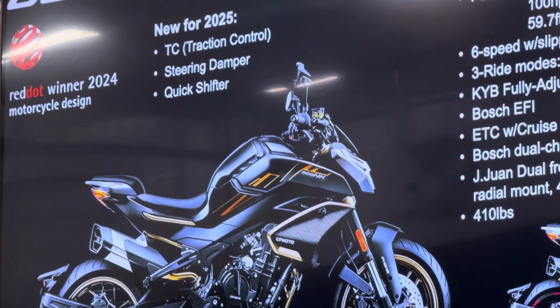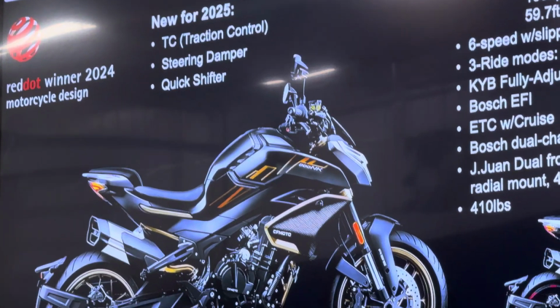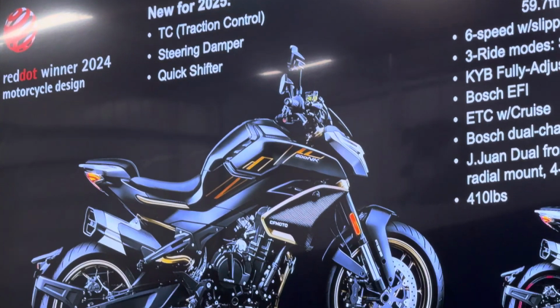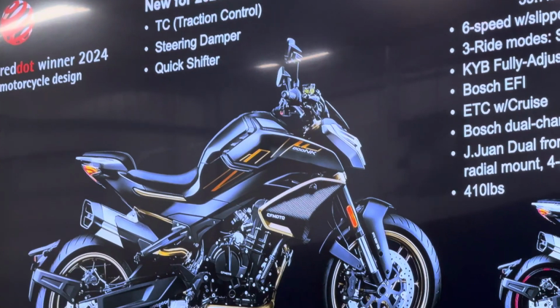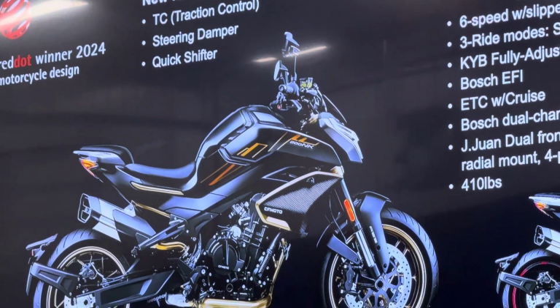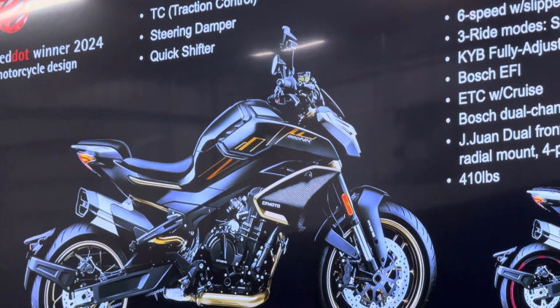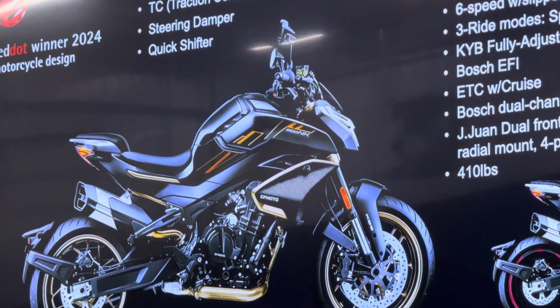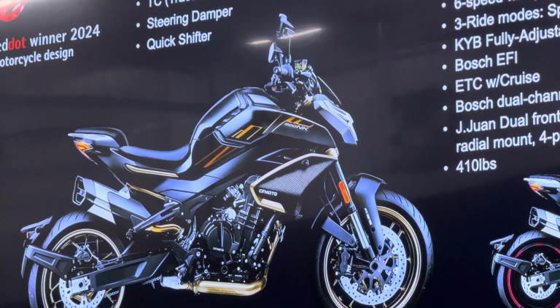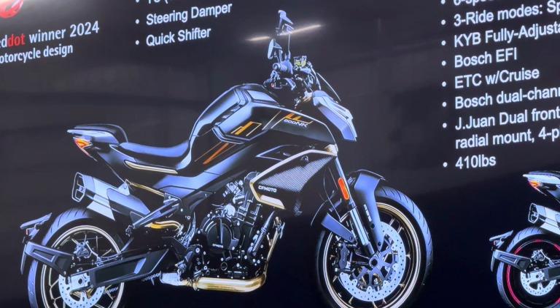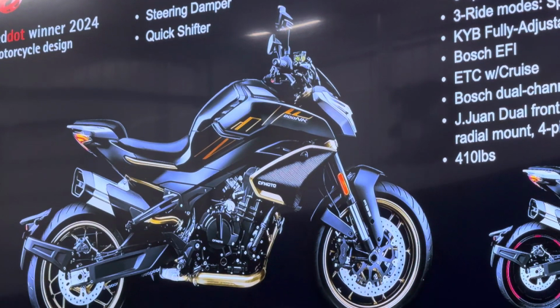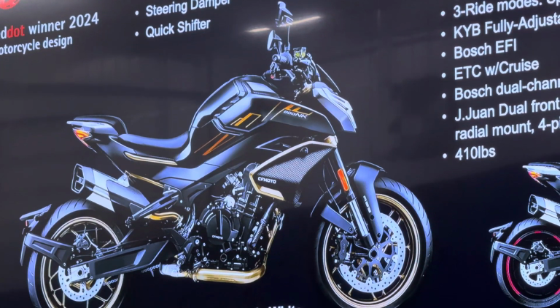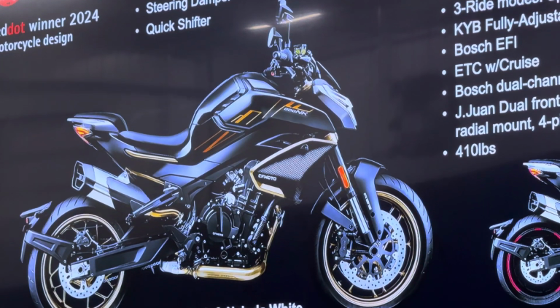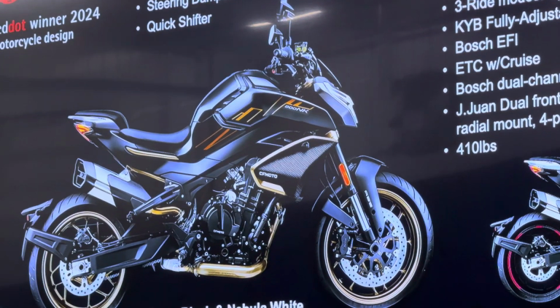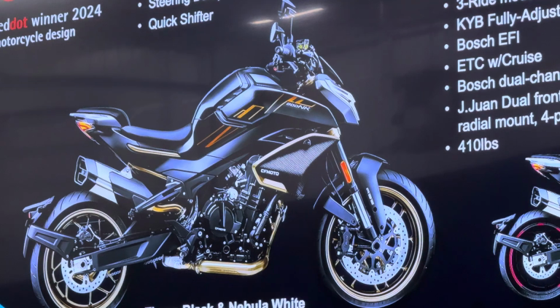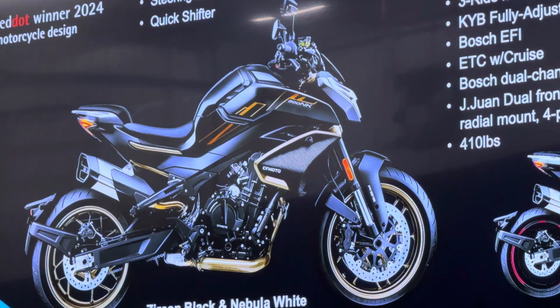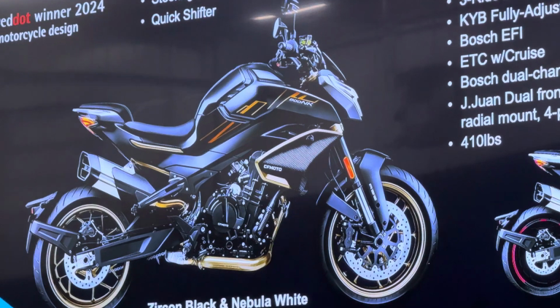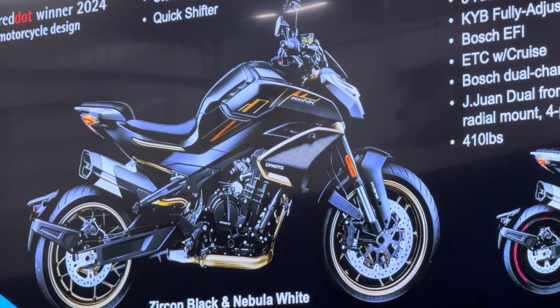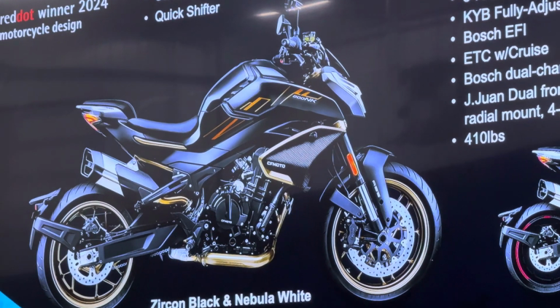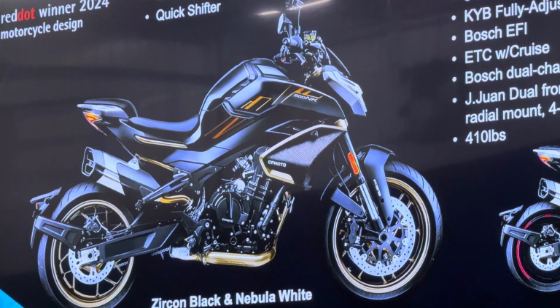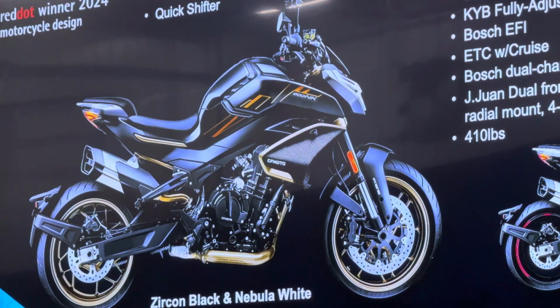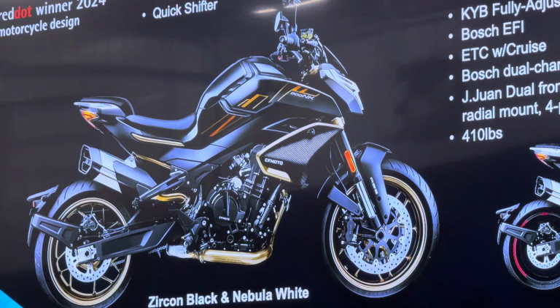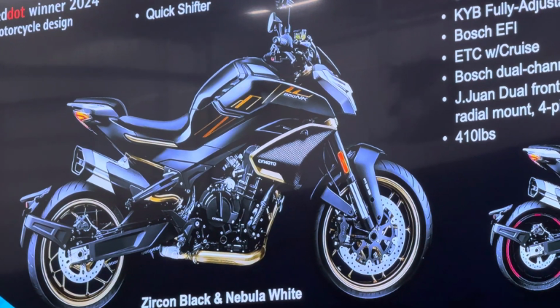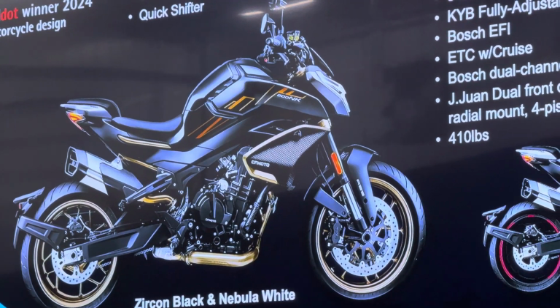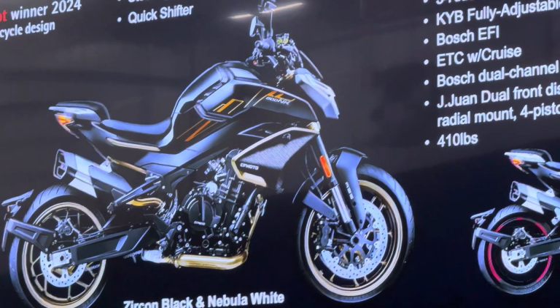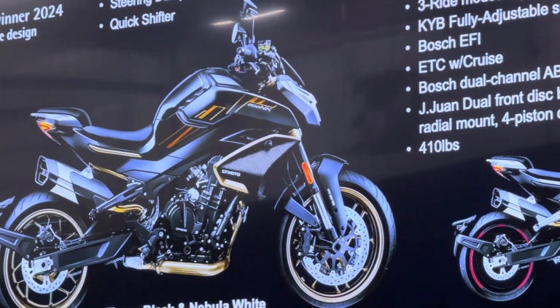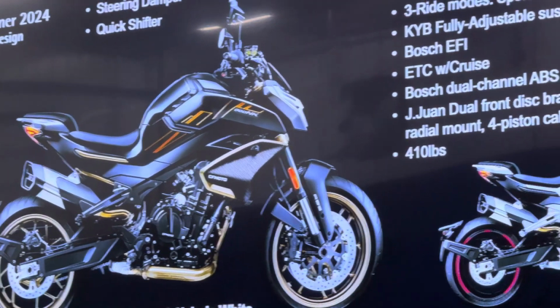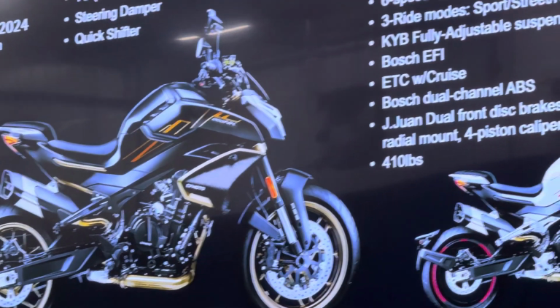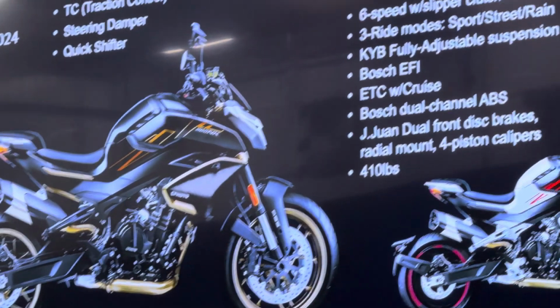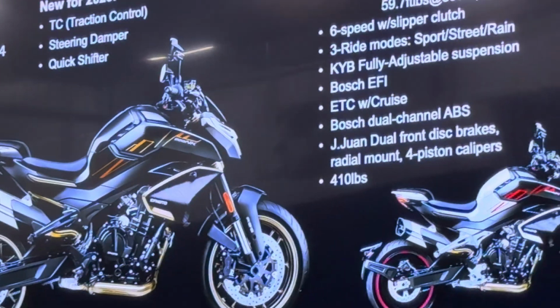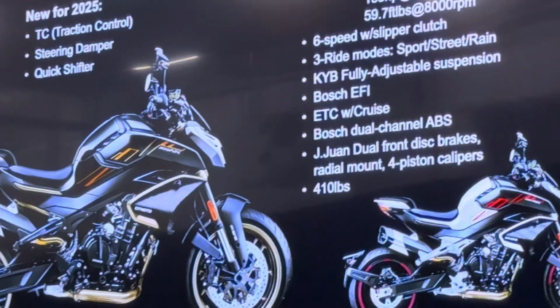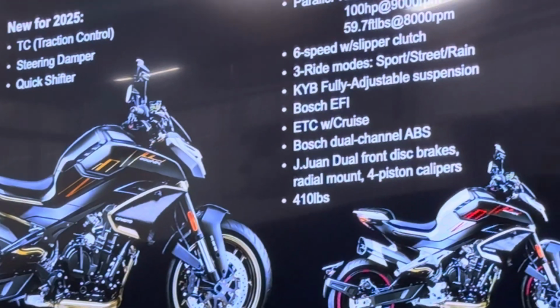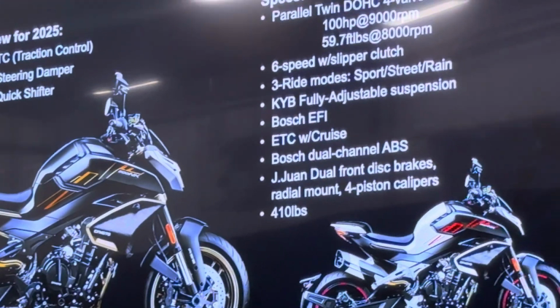If you test ride it today, pay attention to that. So this is our most powerful bike — 100 horsepower, 9,000 RPM.